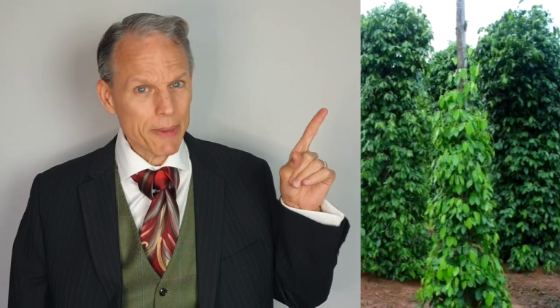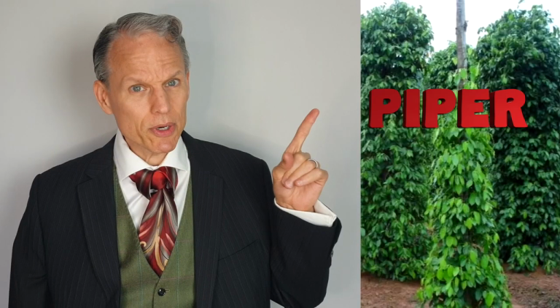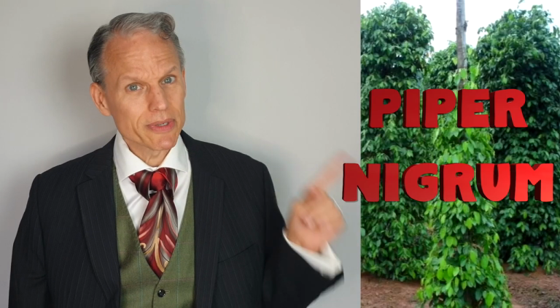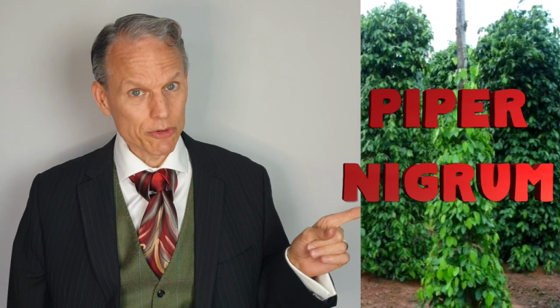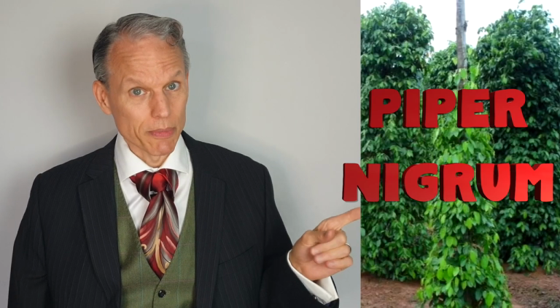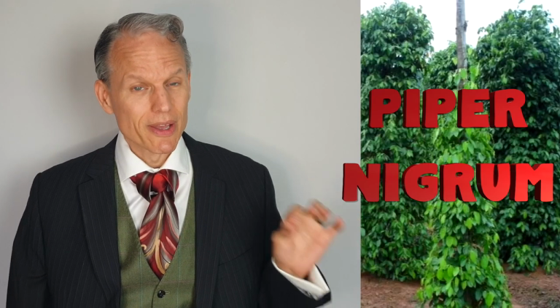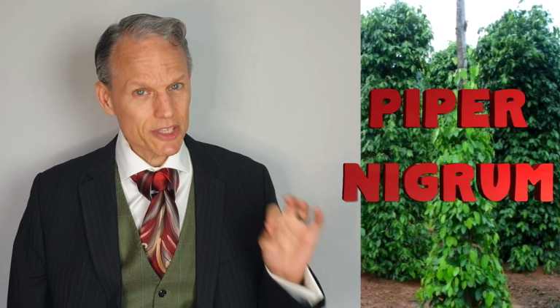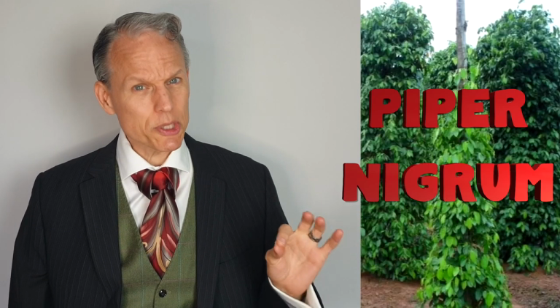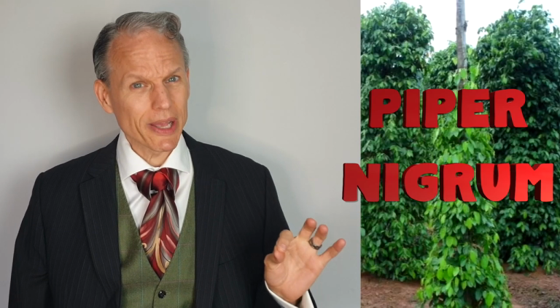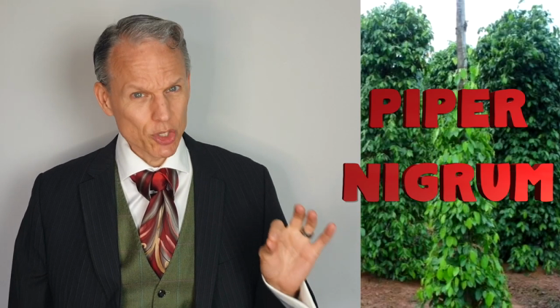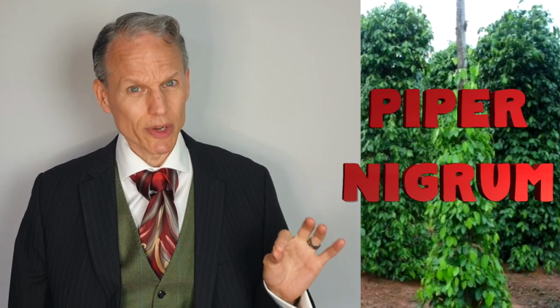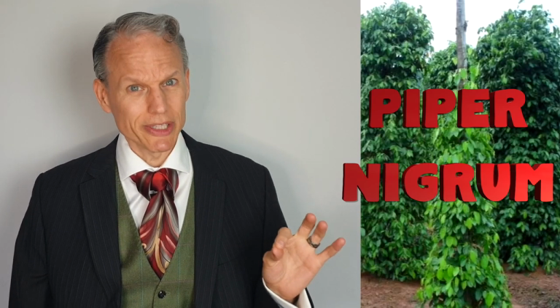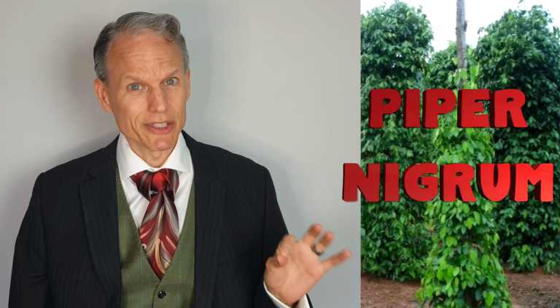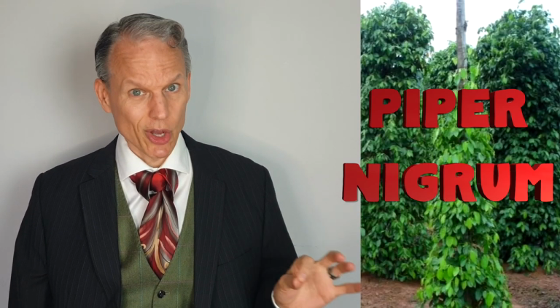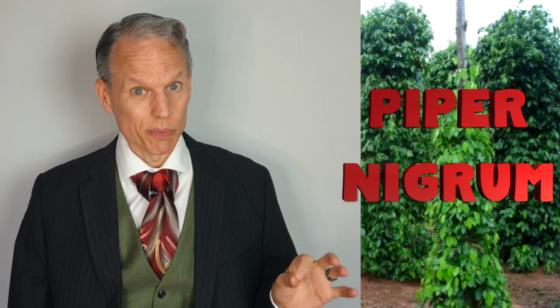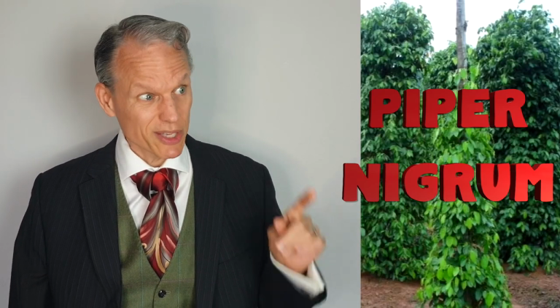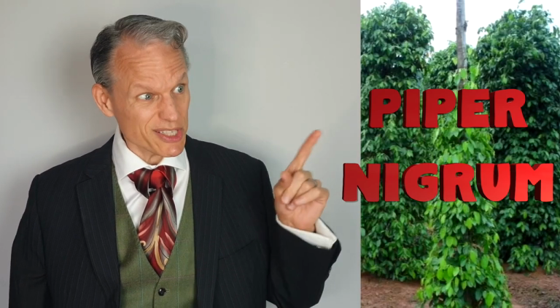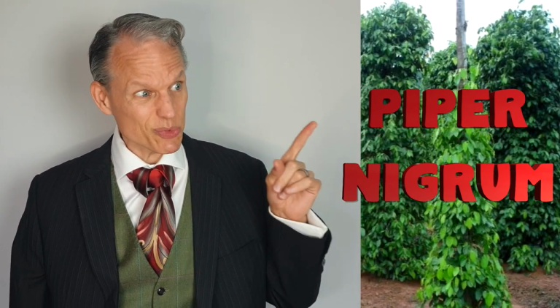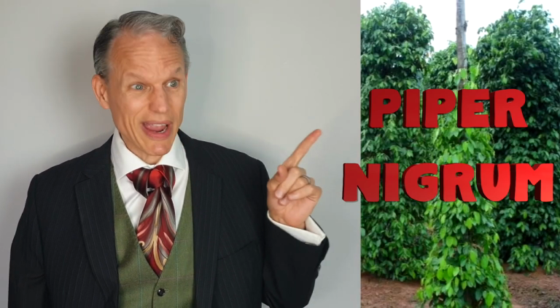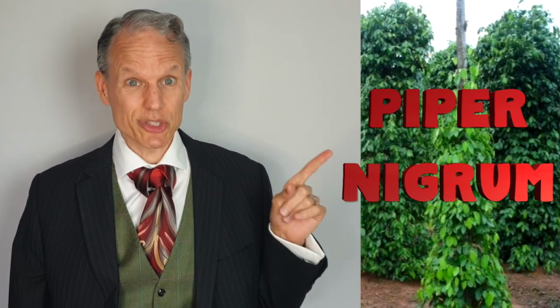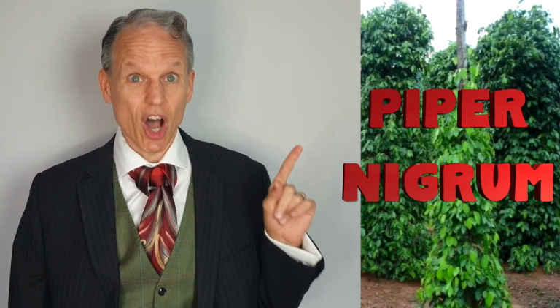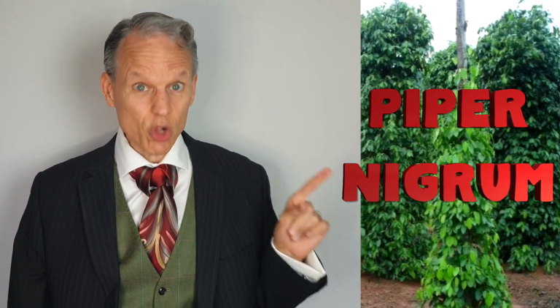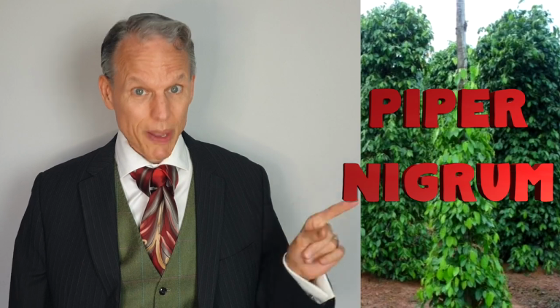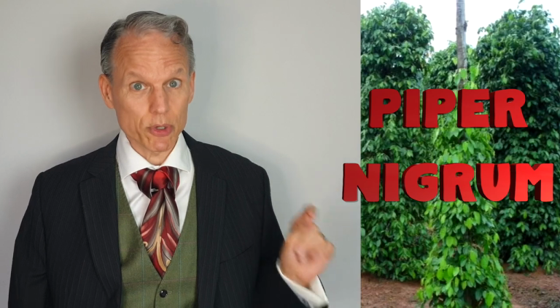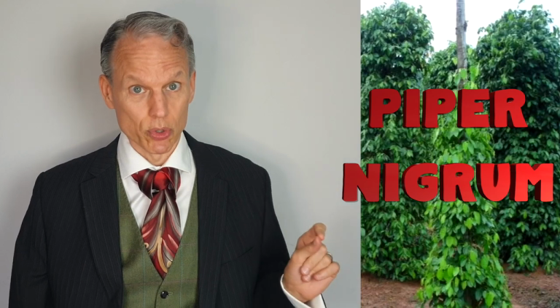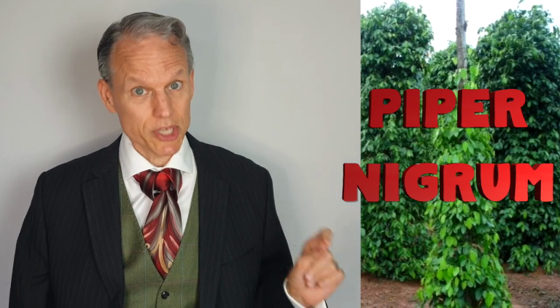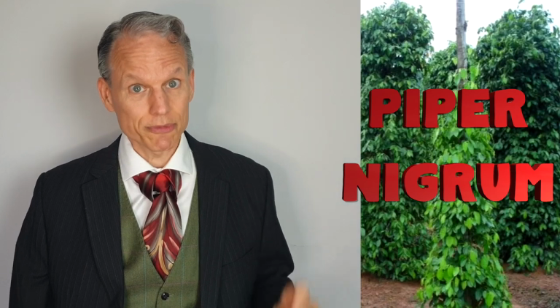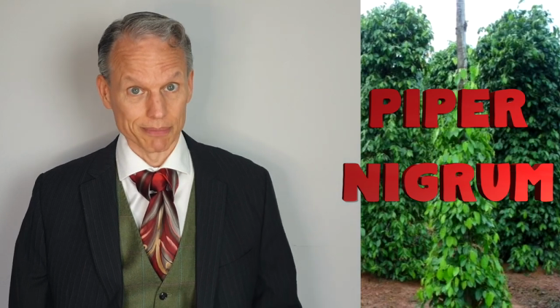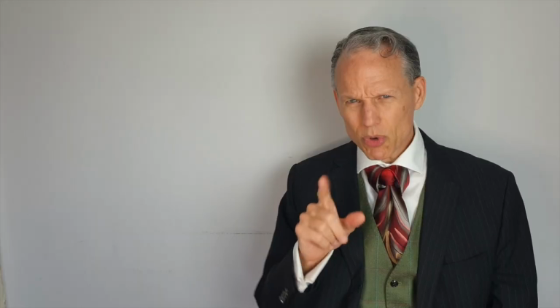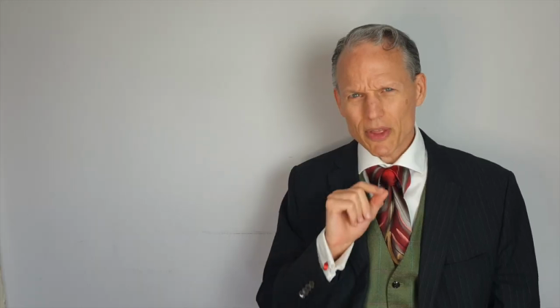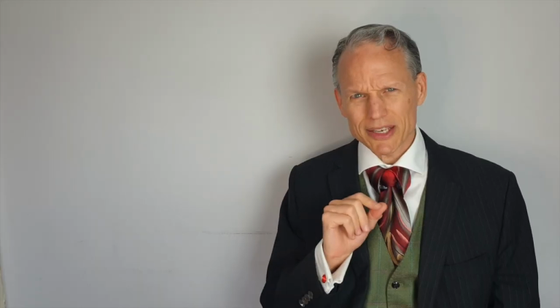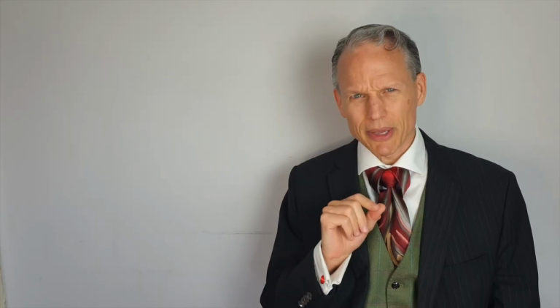Piper nigrum. This is the plant you really need to know, because this is where actually all peppercorns come from. More on that in a minute.